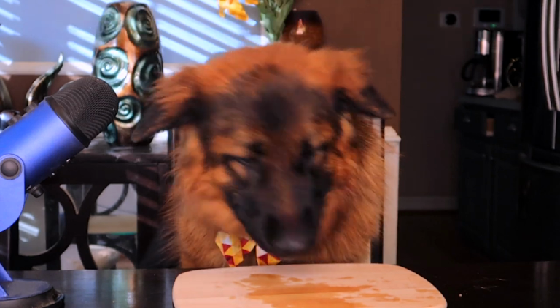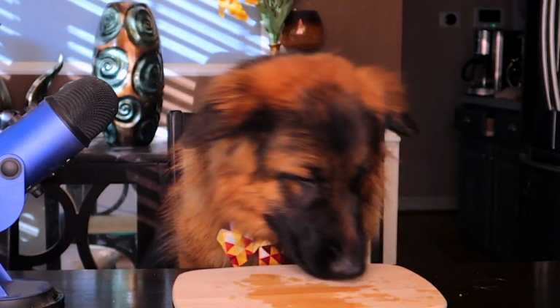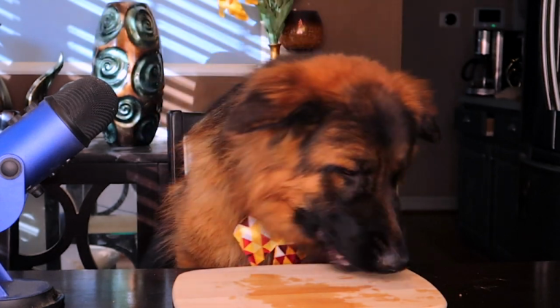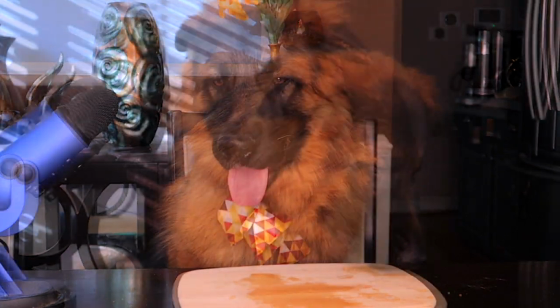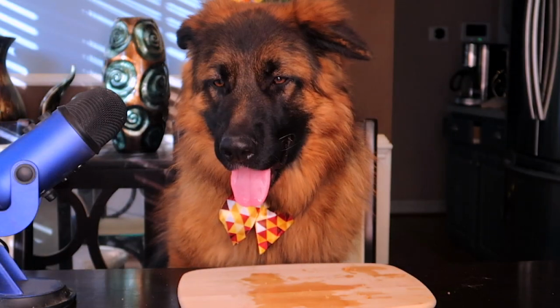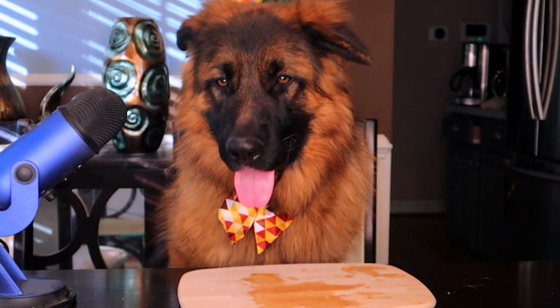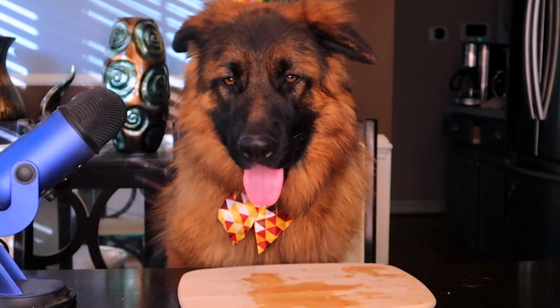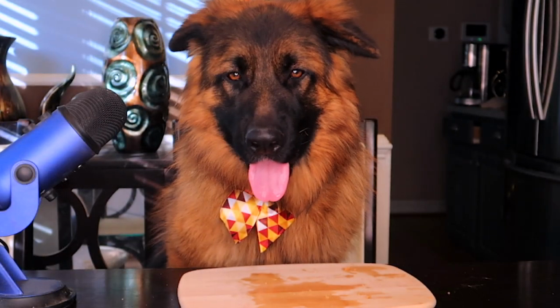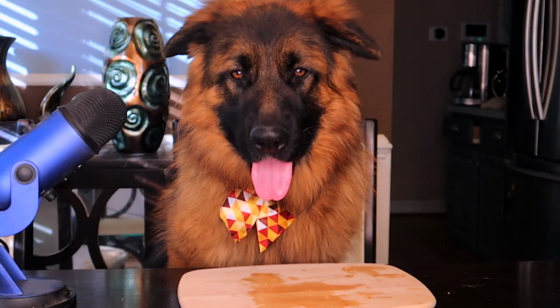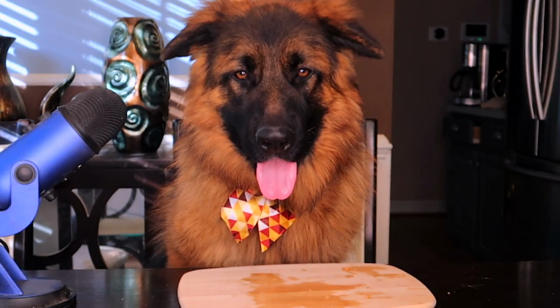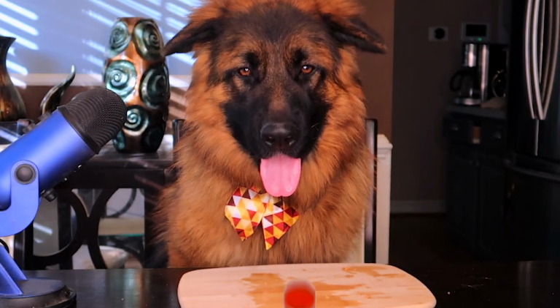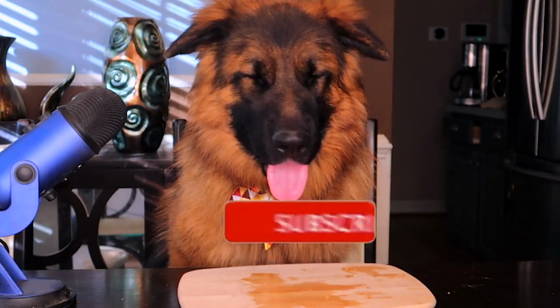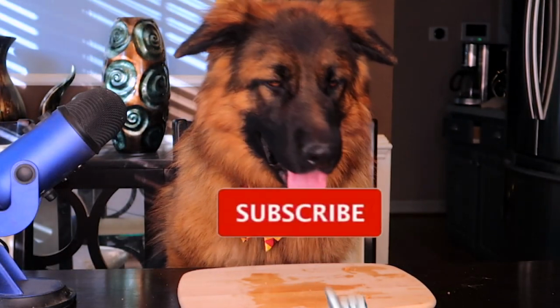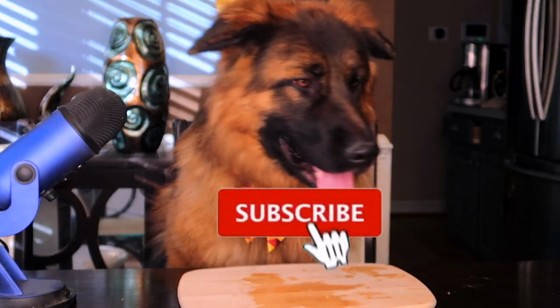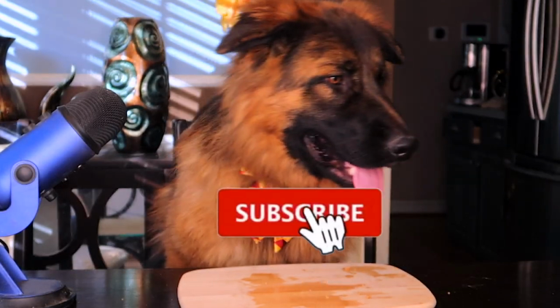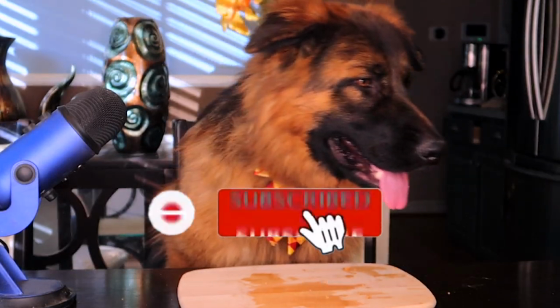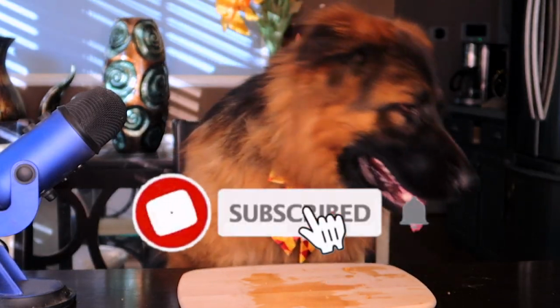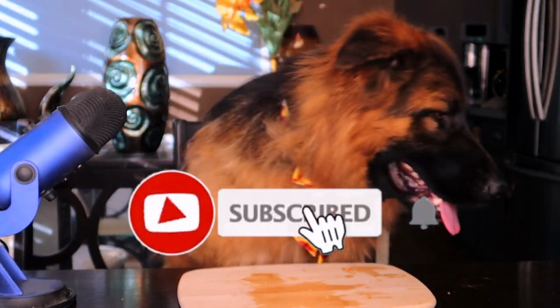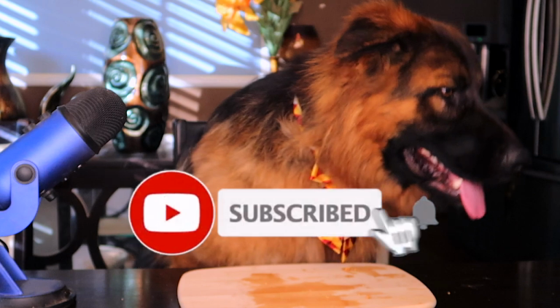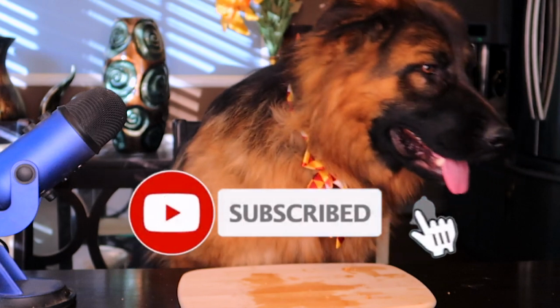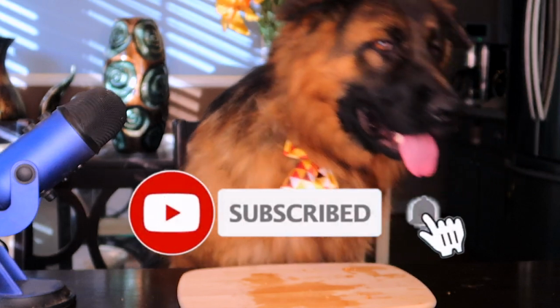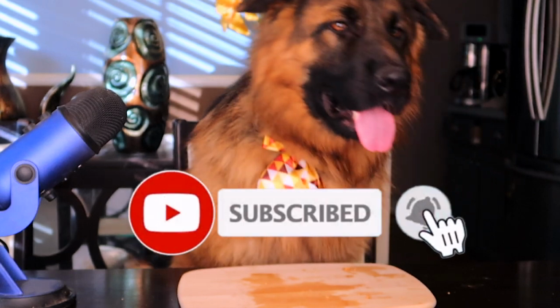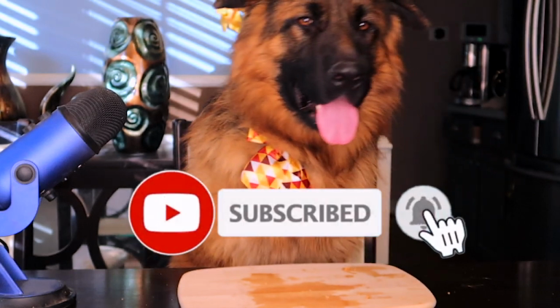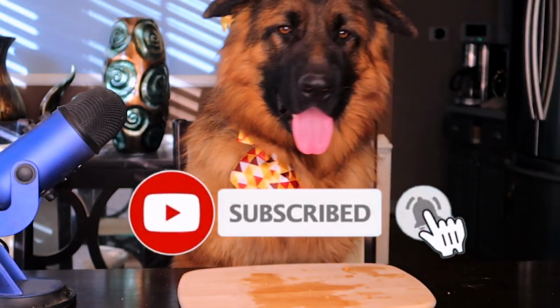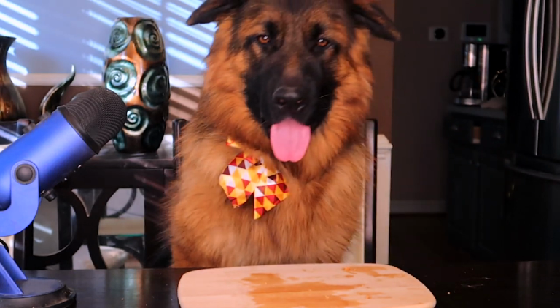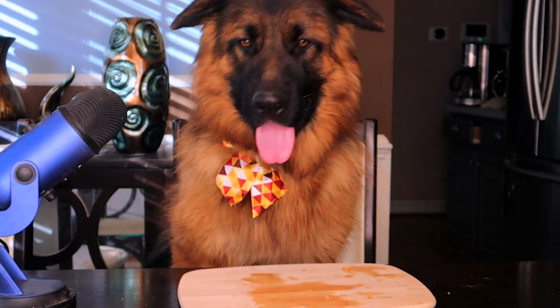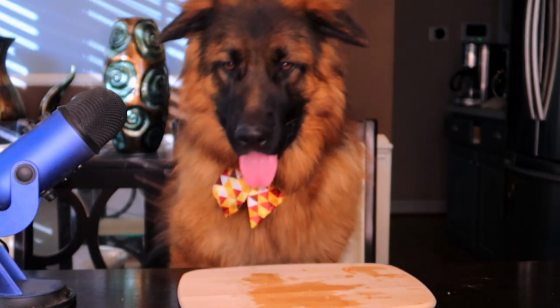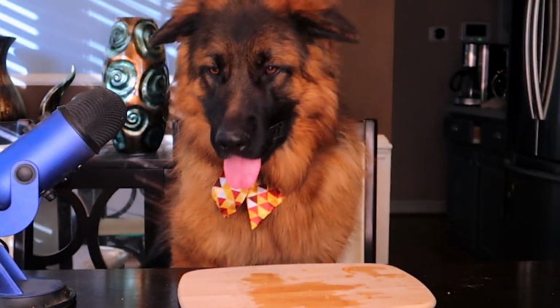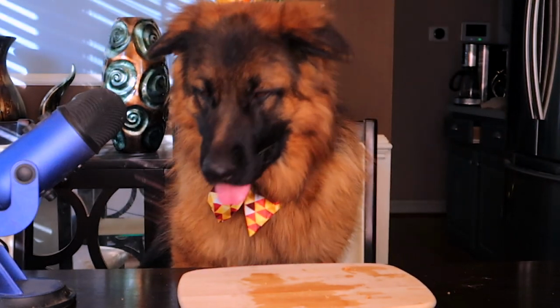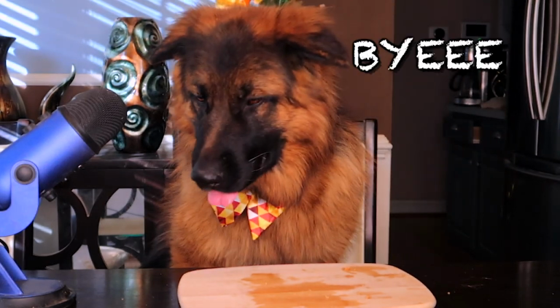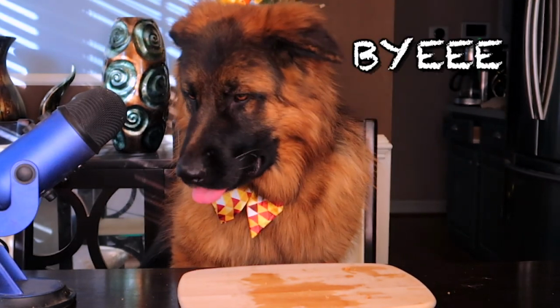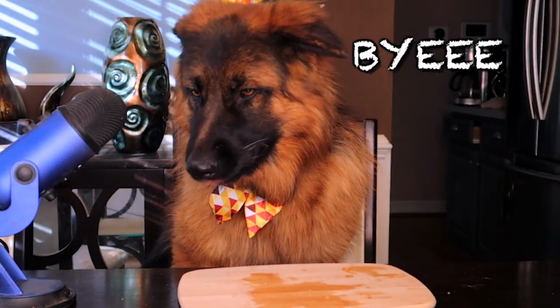Don't forget to watch our previous videos, like and subscribe, and we will make more videos. Bye!